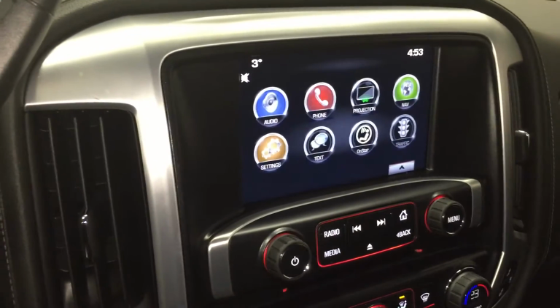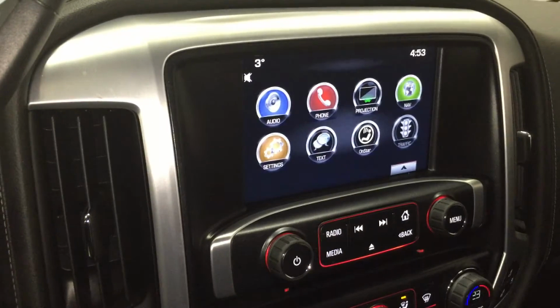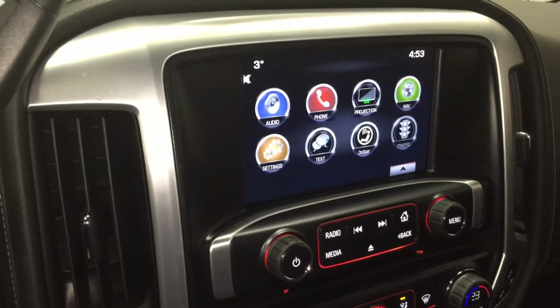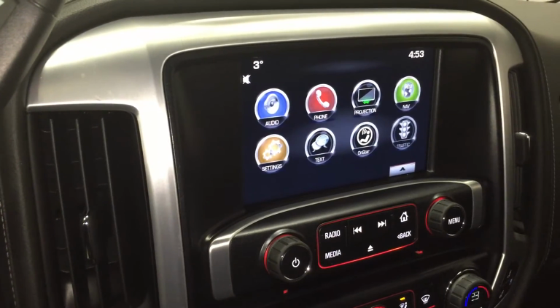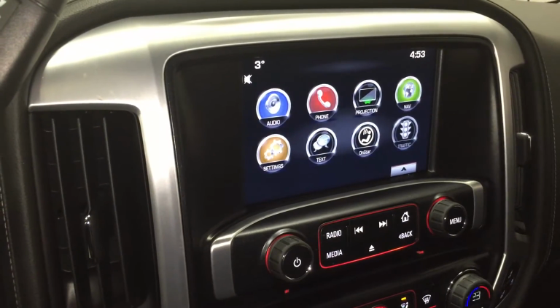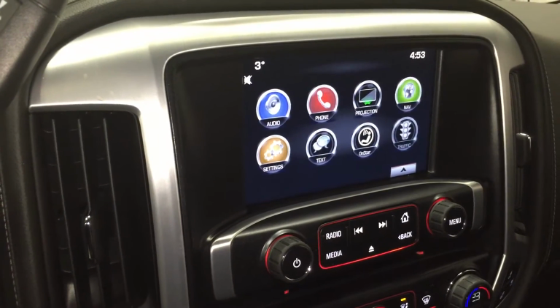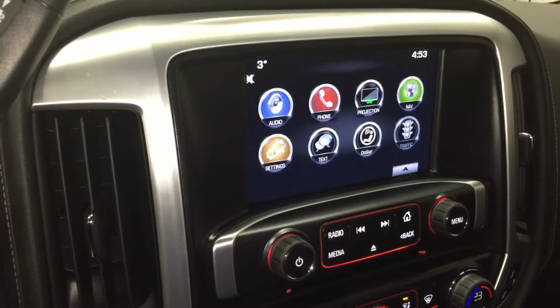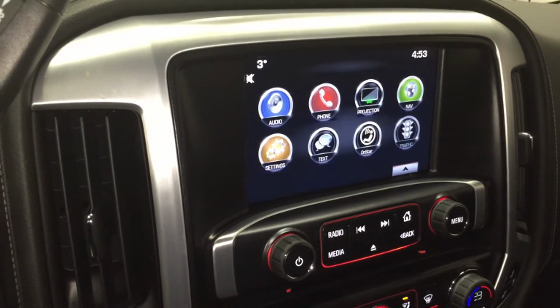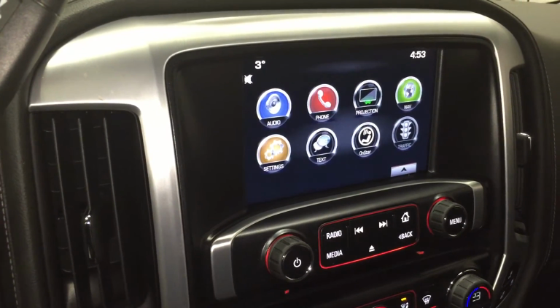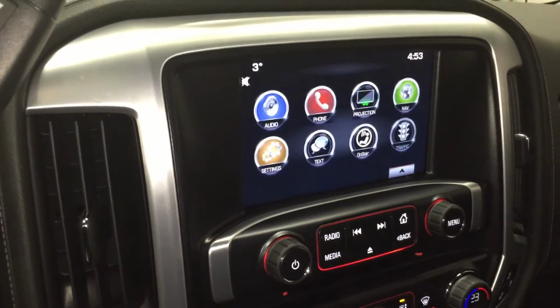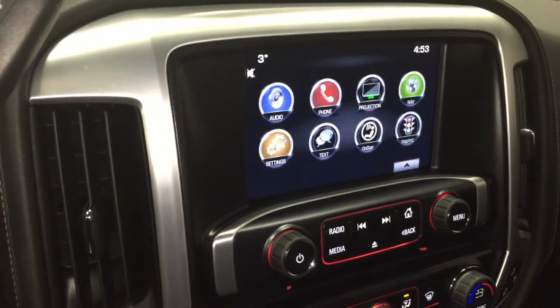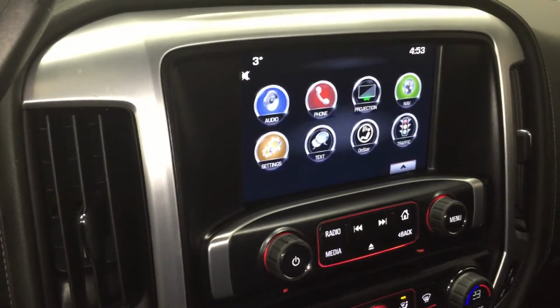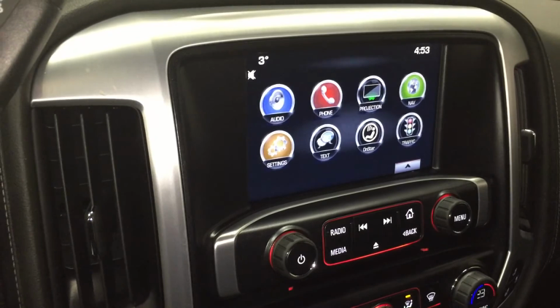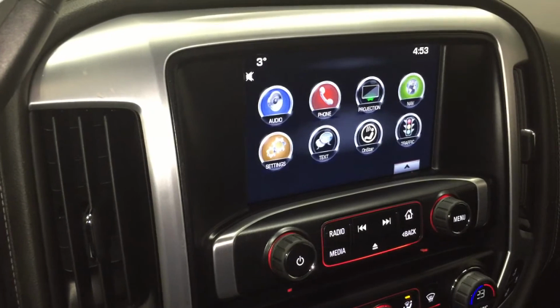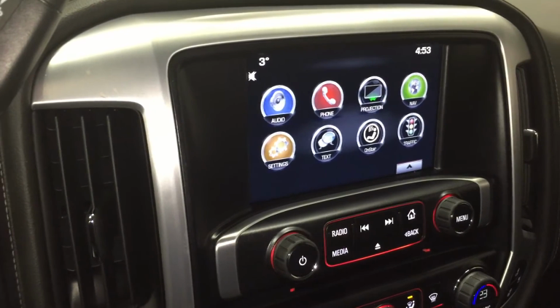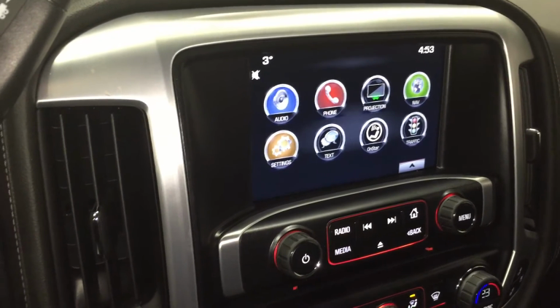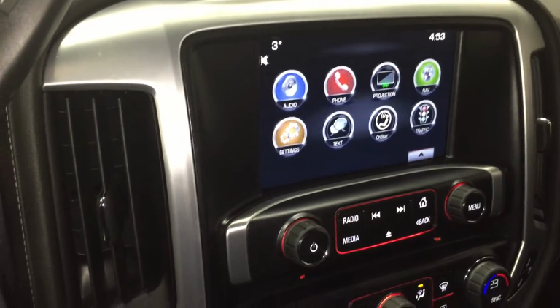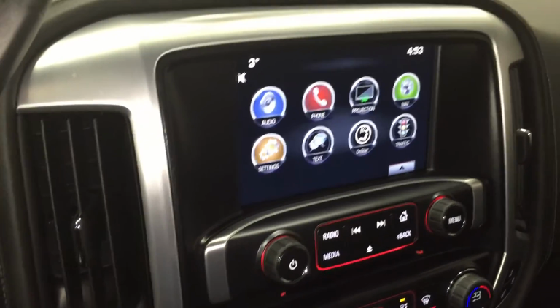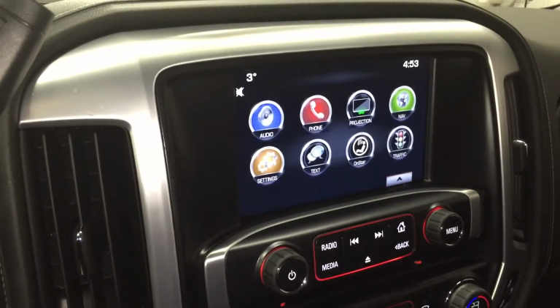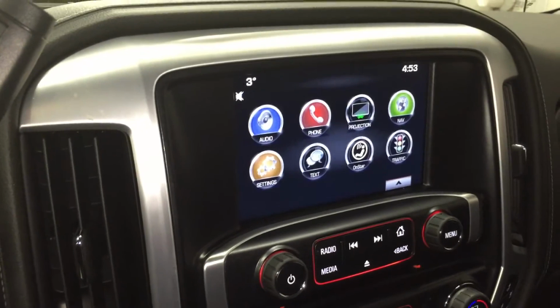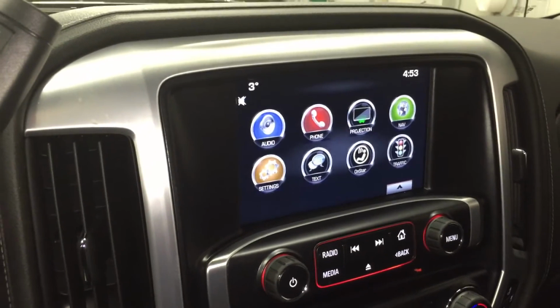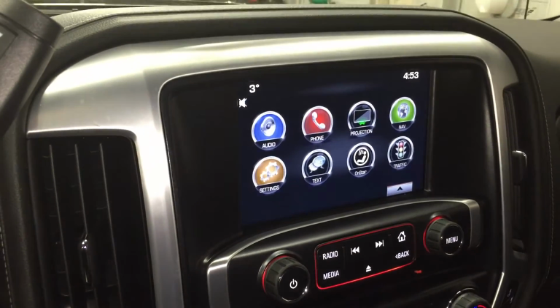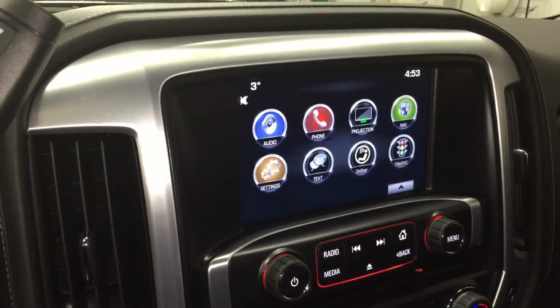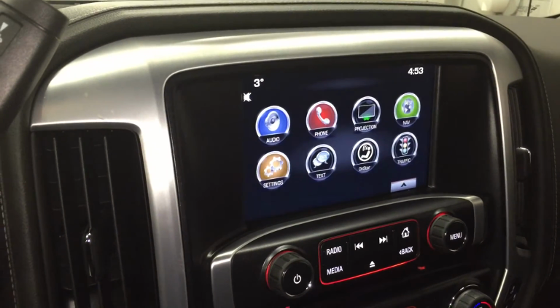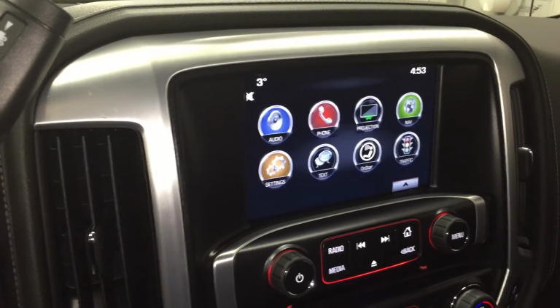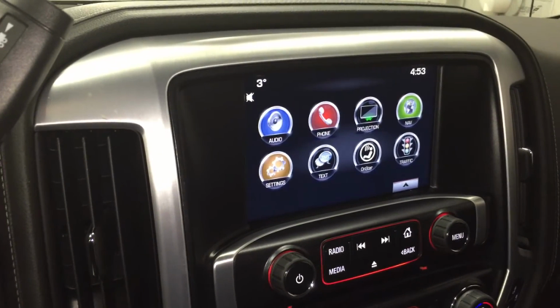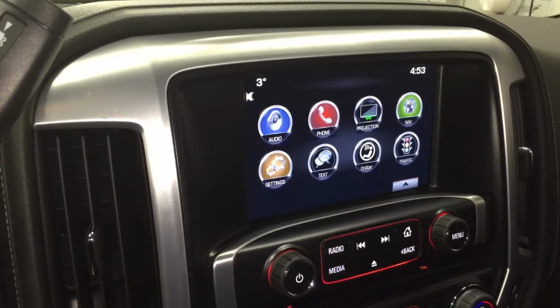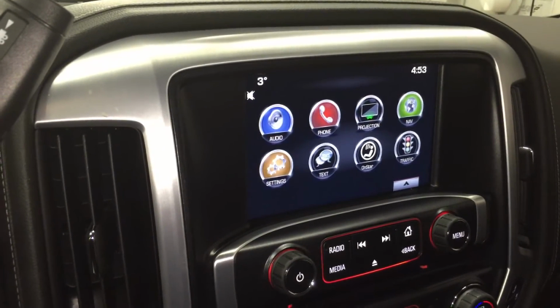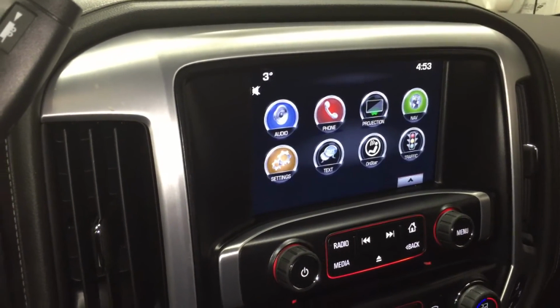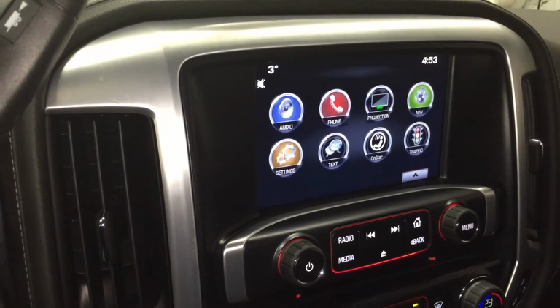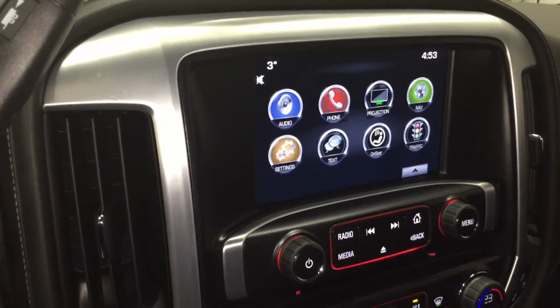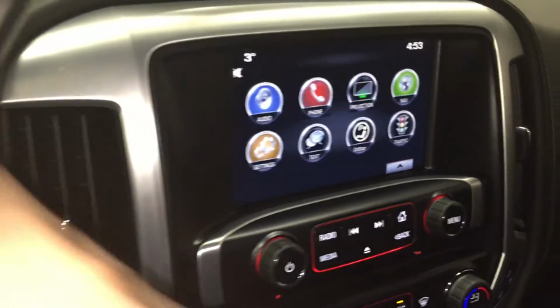This is your touchscreen. You have your audio, phone projection — which is very cool — navigation, settings, texting, OnStar, and traffic. Everything is just a quick touch of a button.